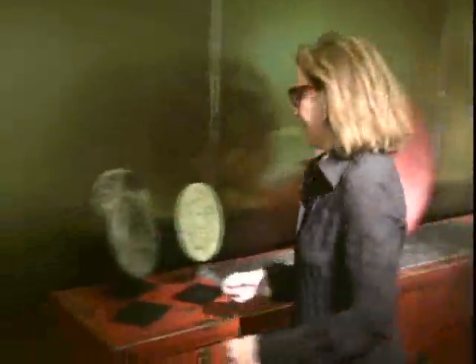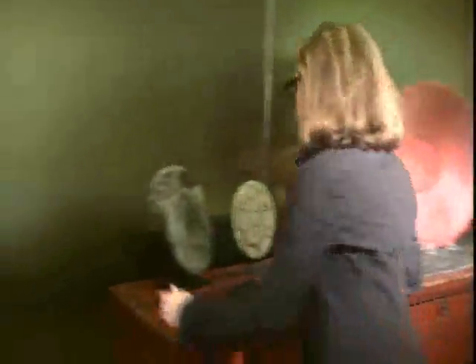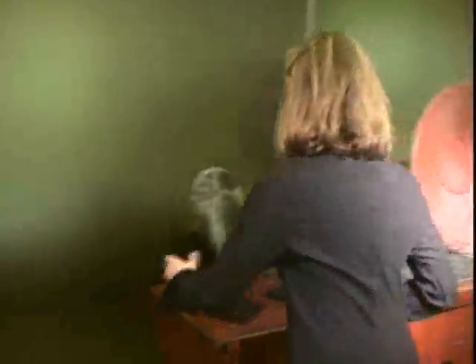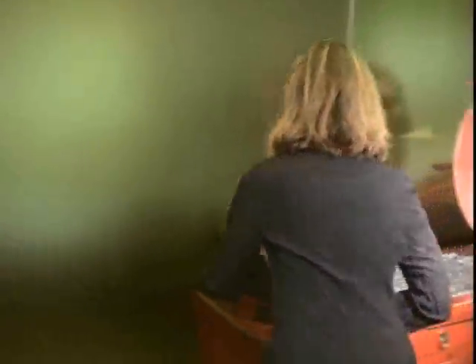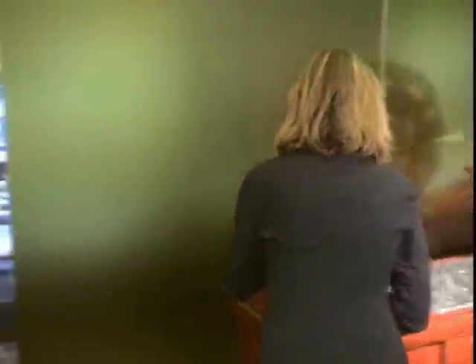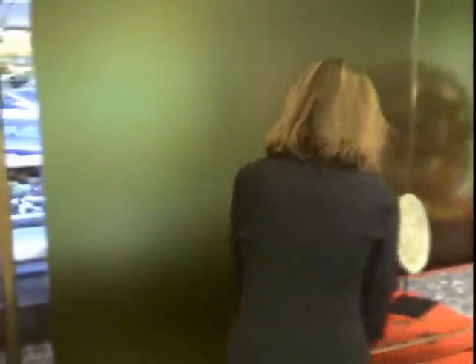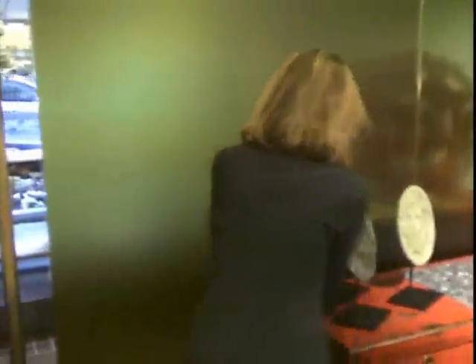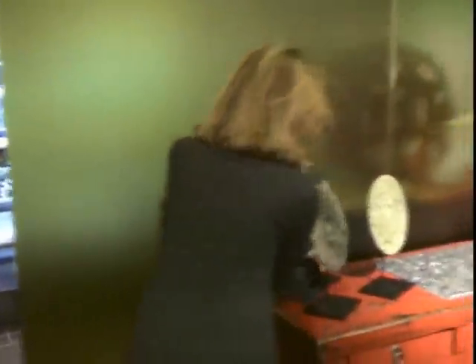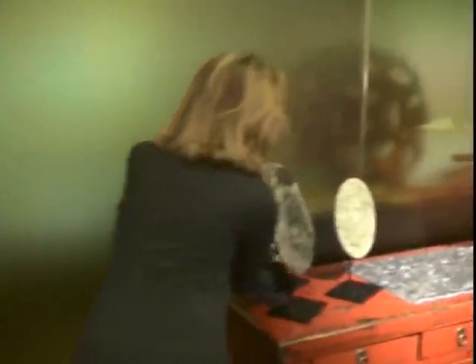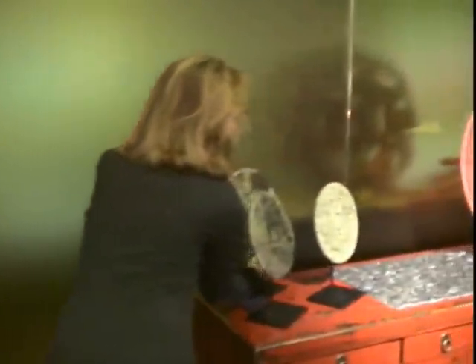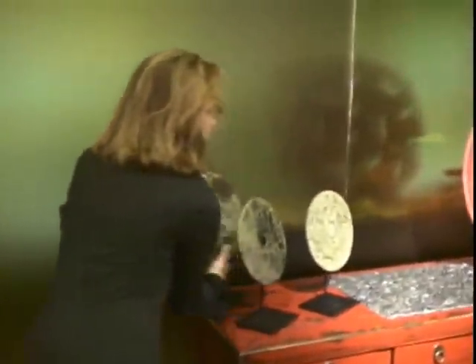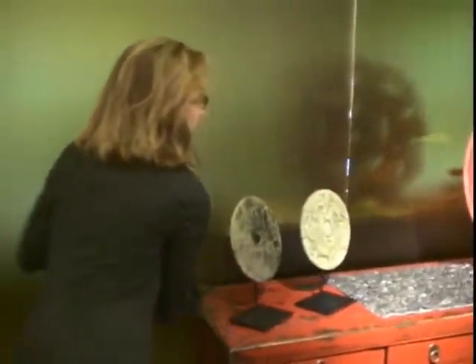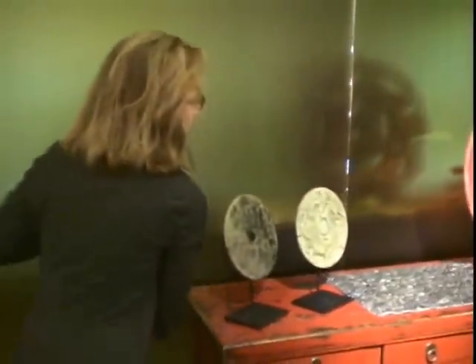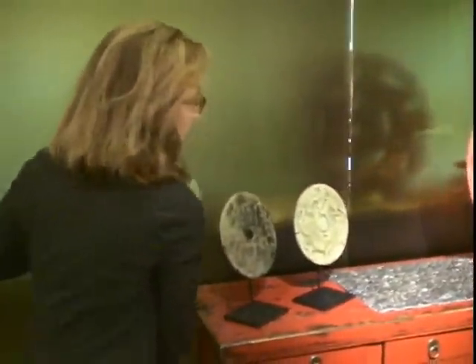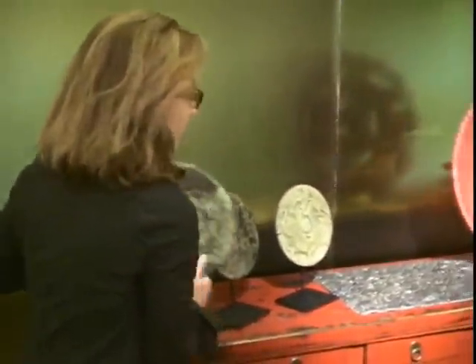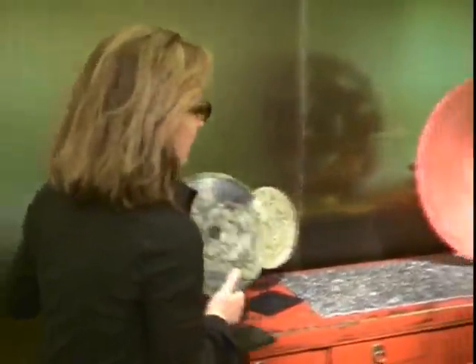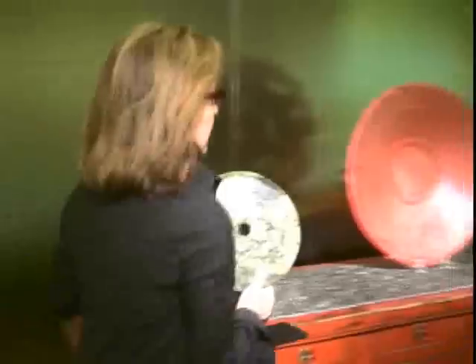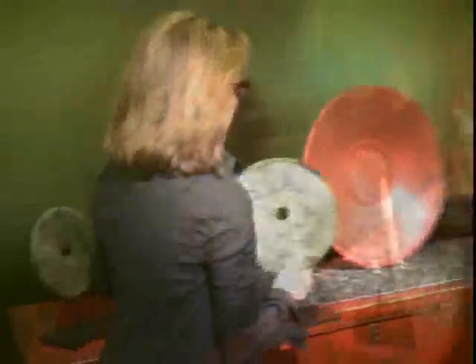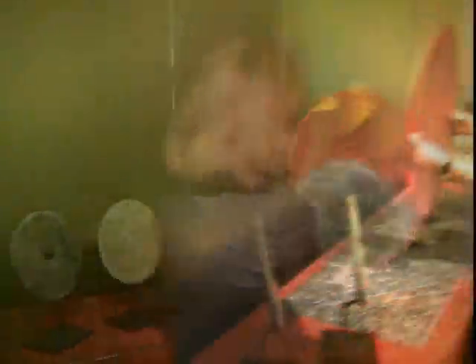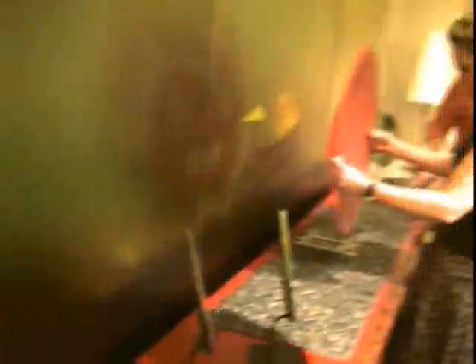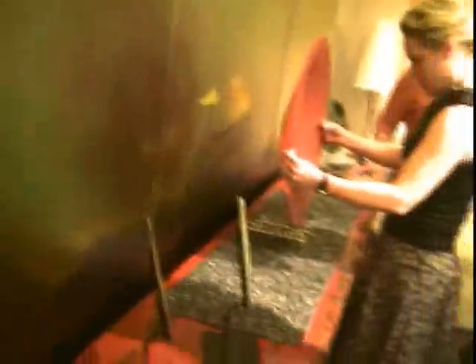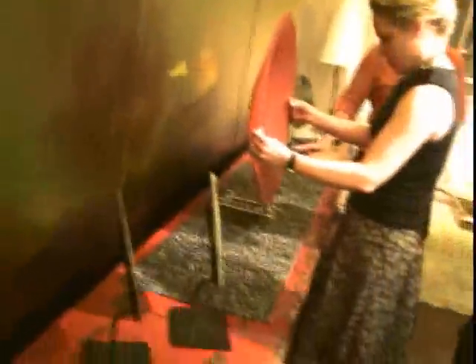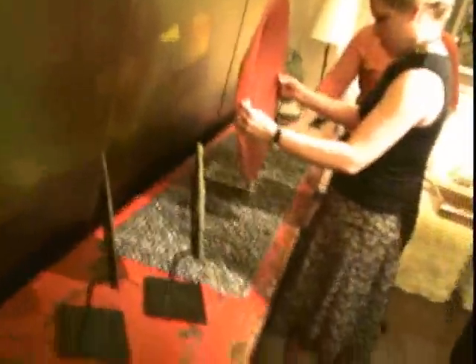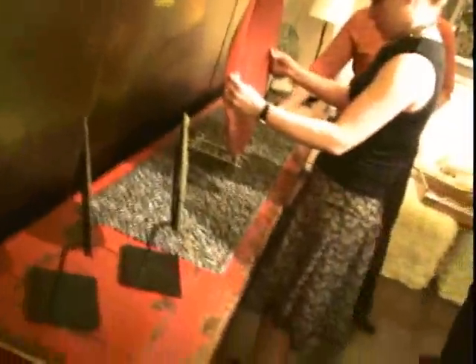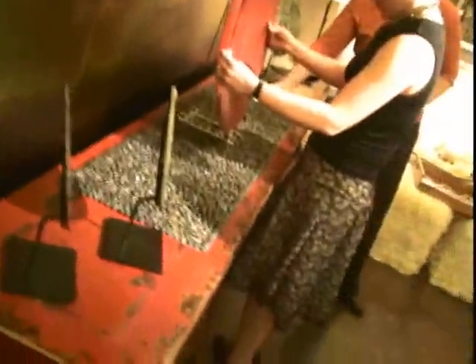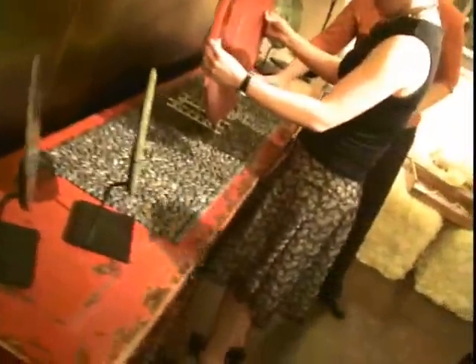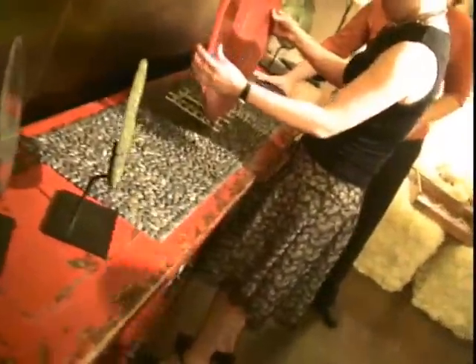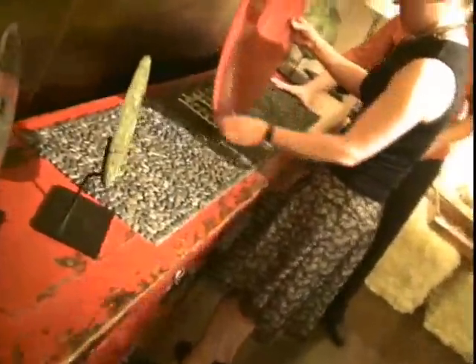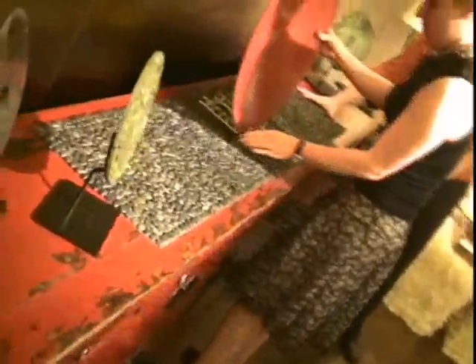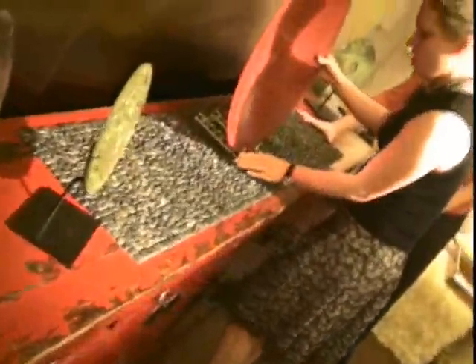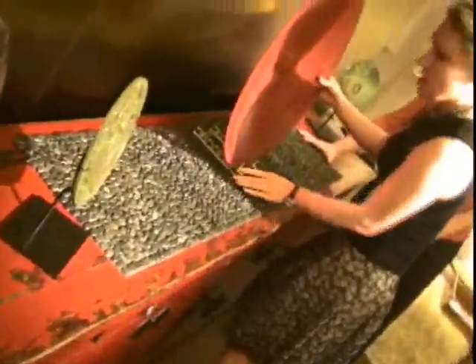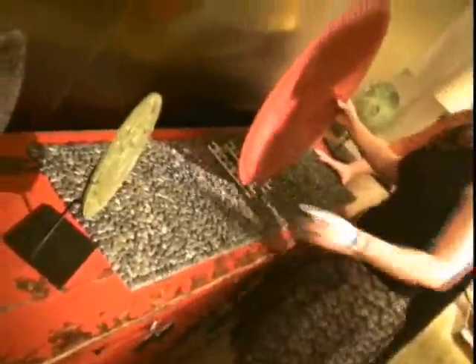She's been practicing the art of interior design for two decades now.